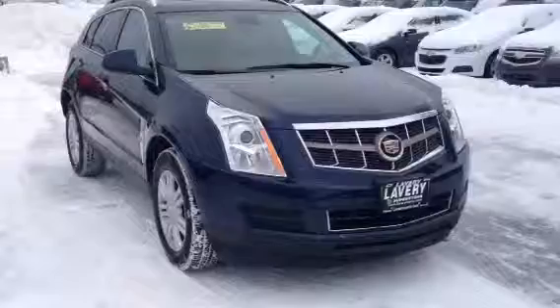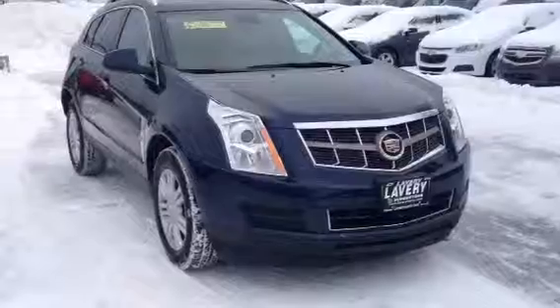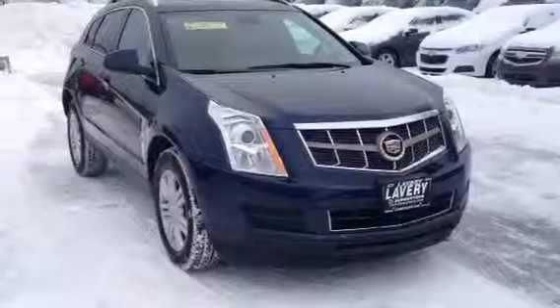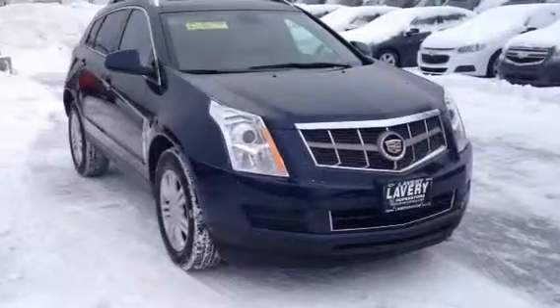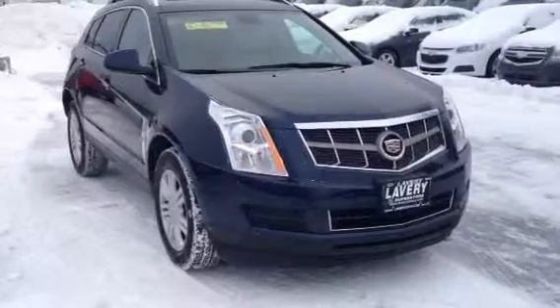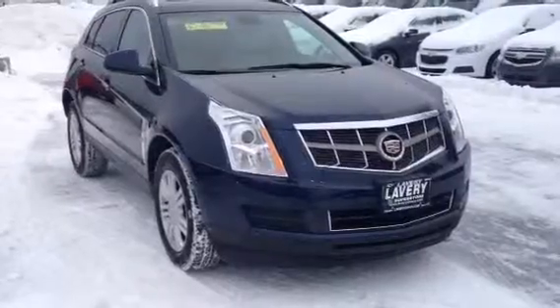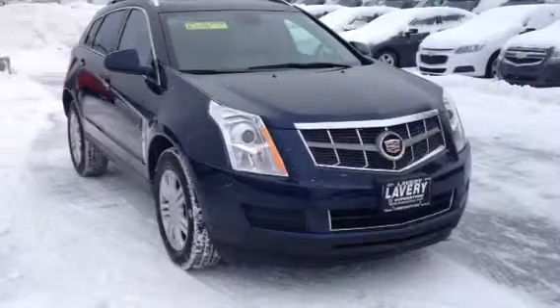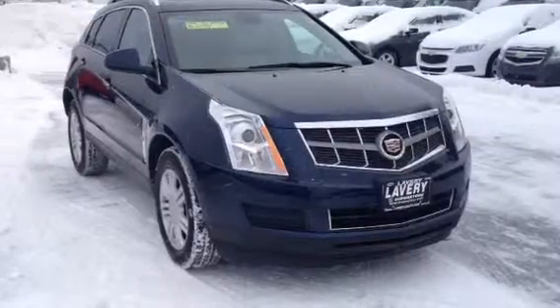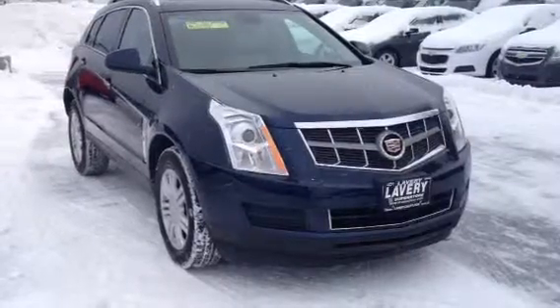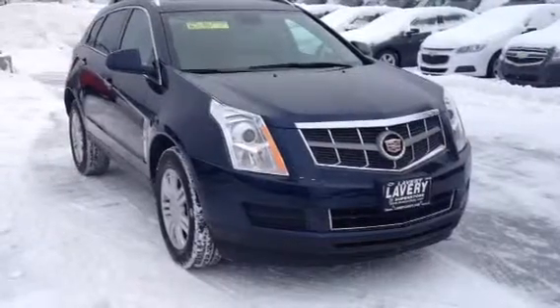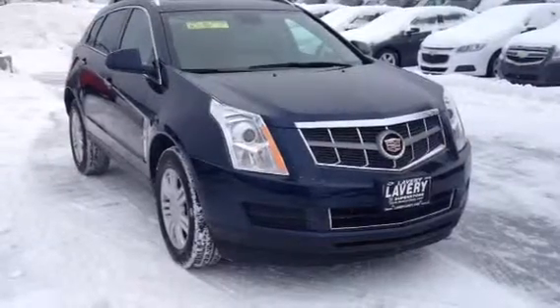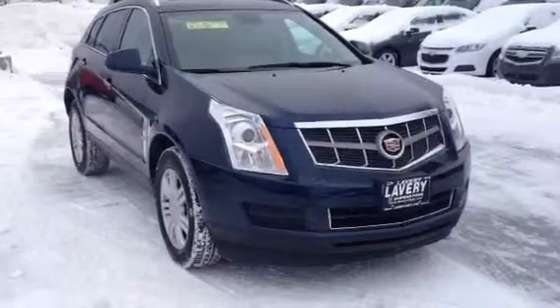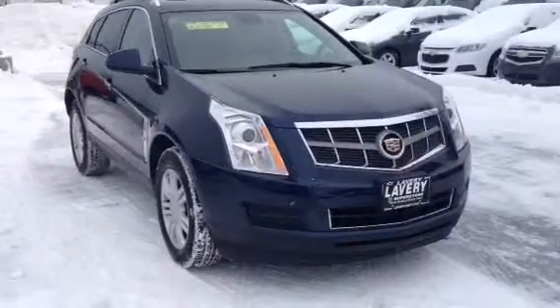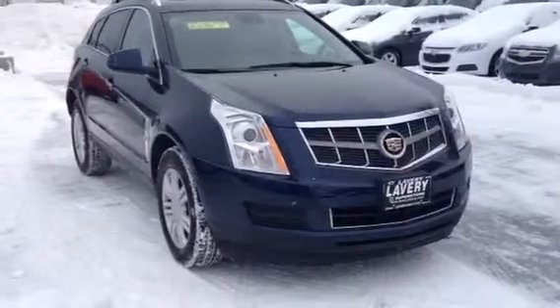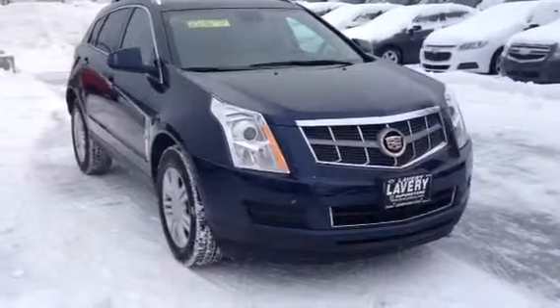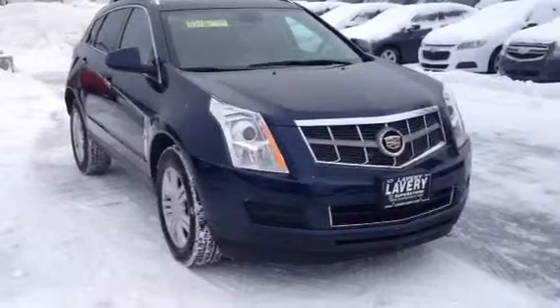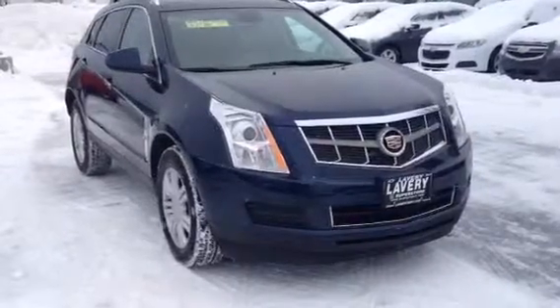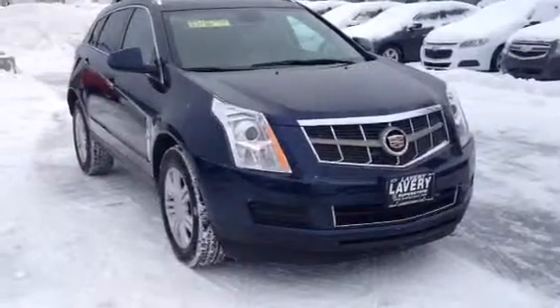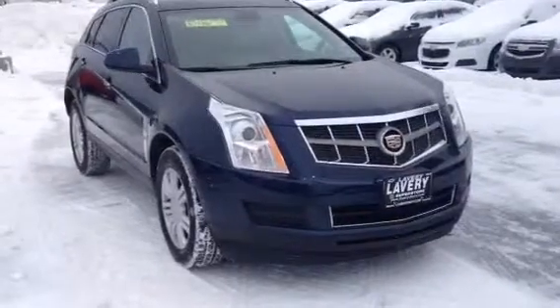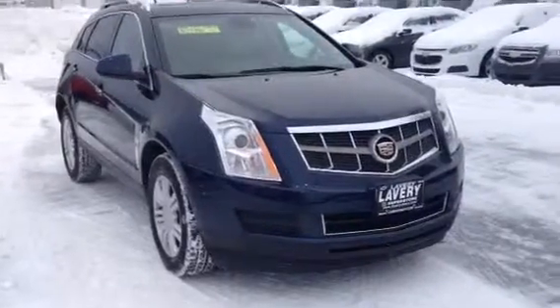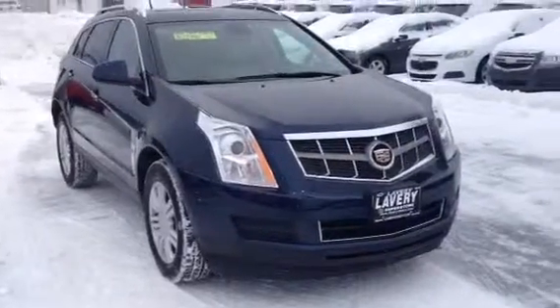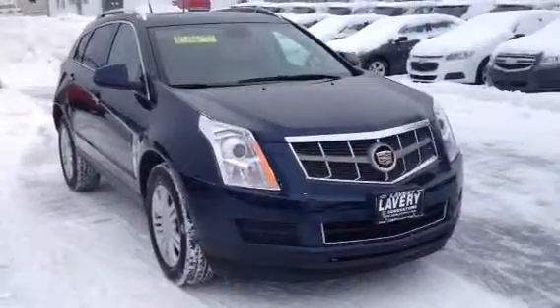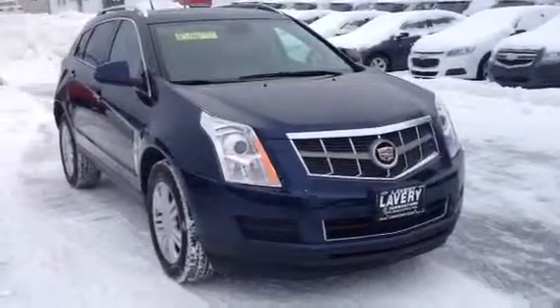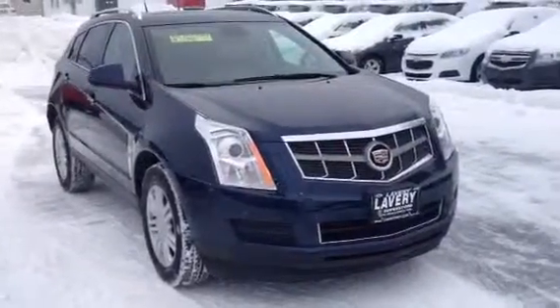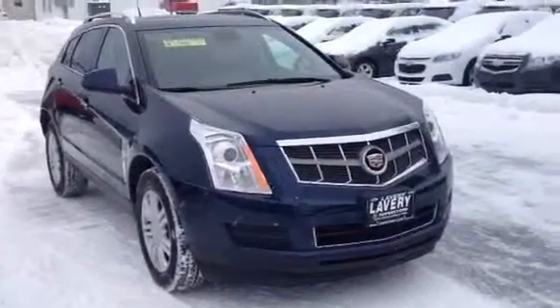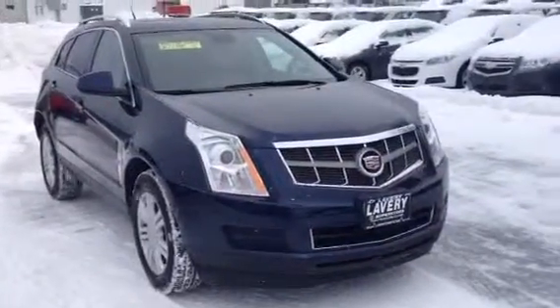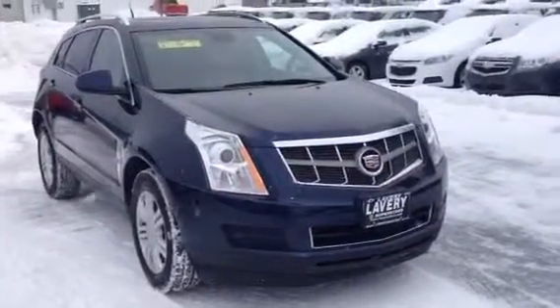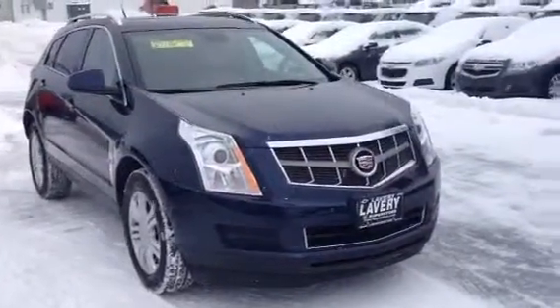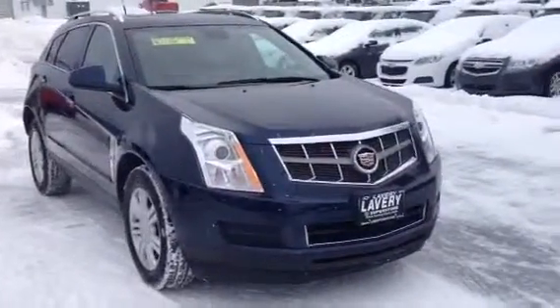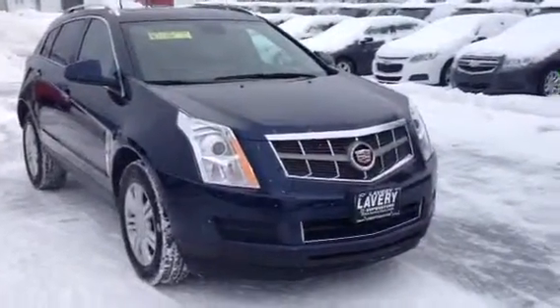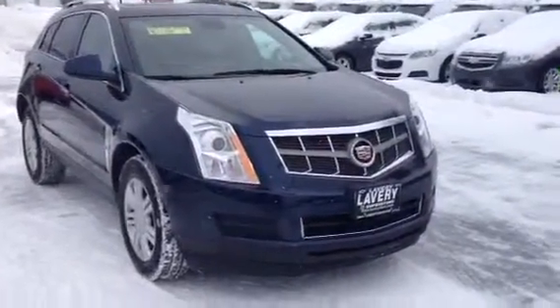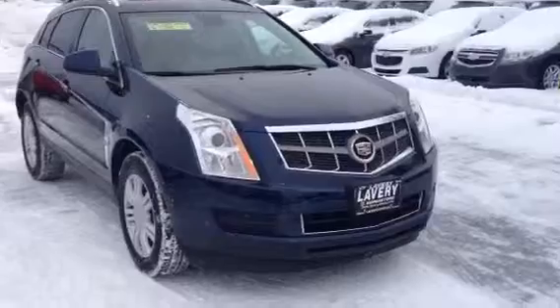Hi Judy, good afternoon. It's Mark from Lavery Automotive. I want to send you over a quick little video of this SRX.